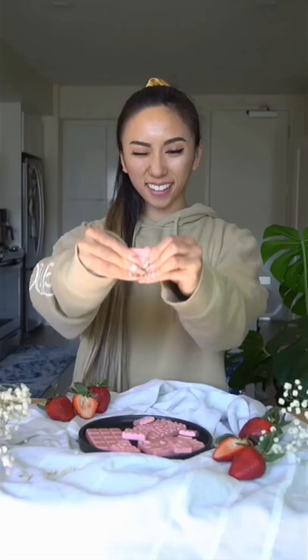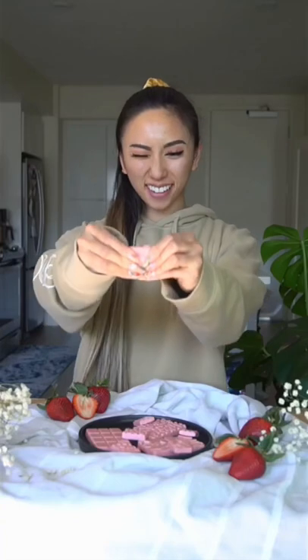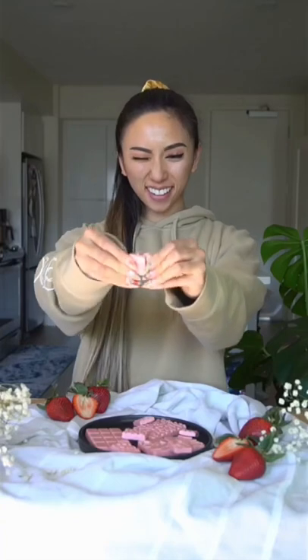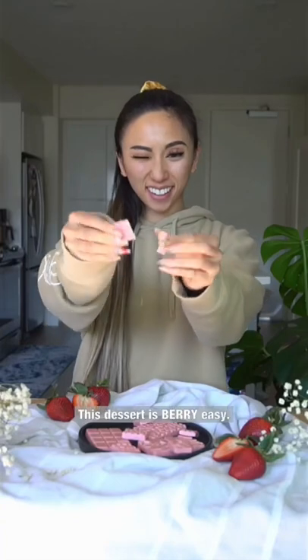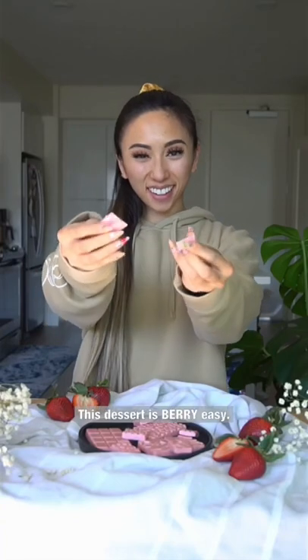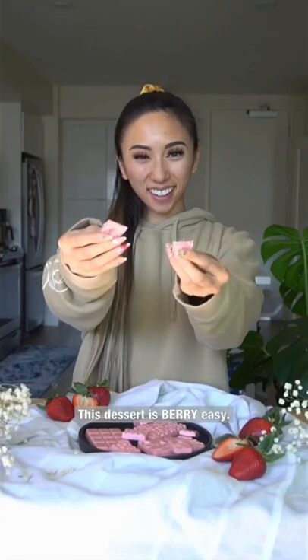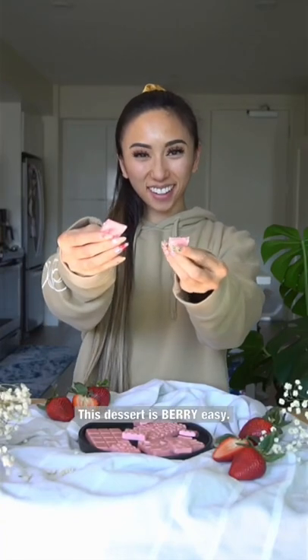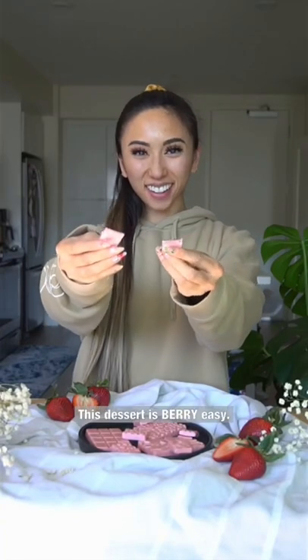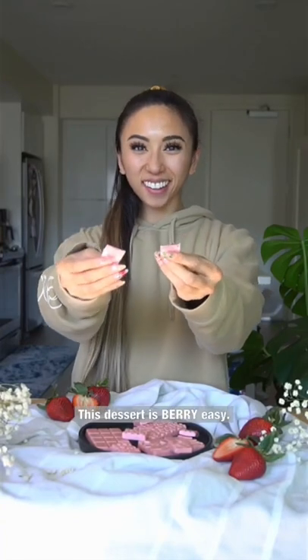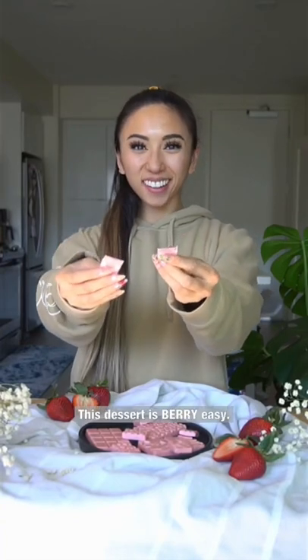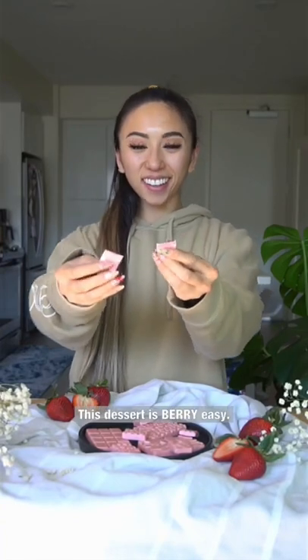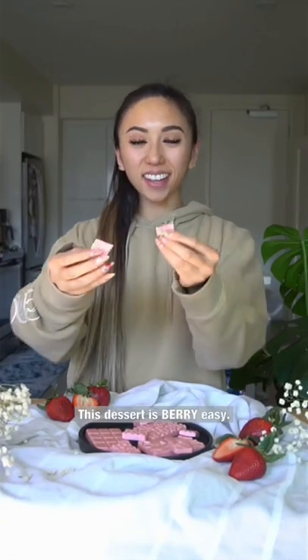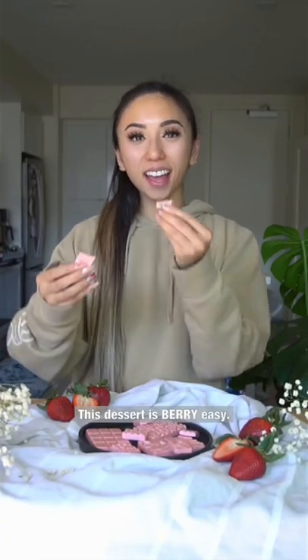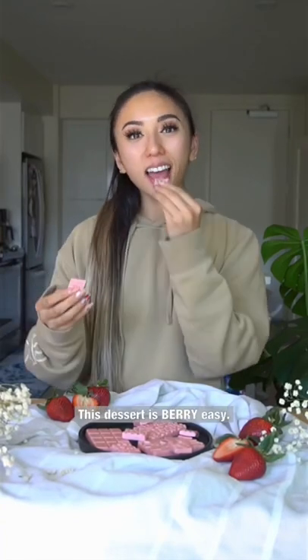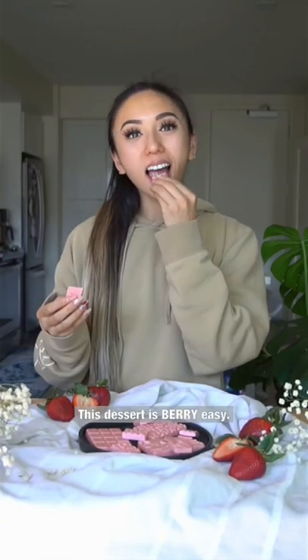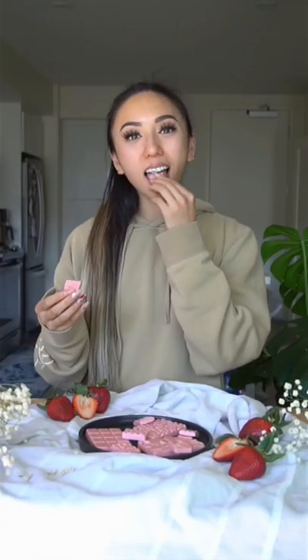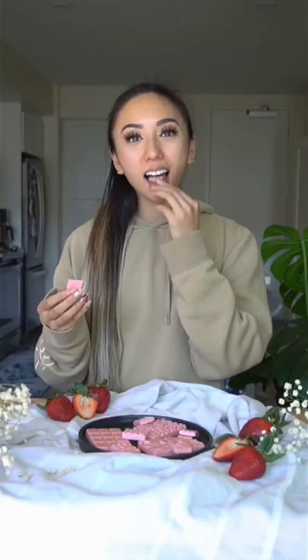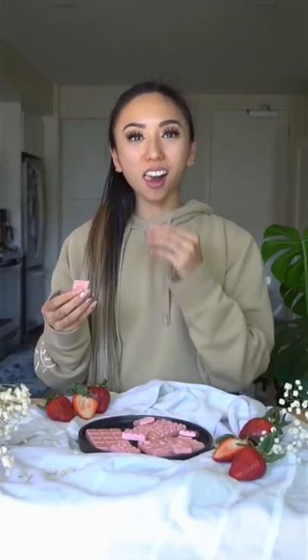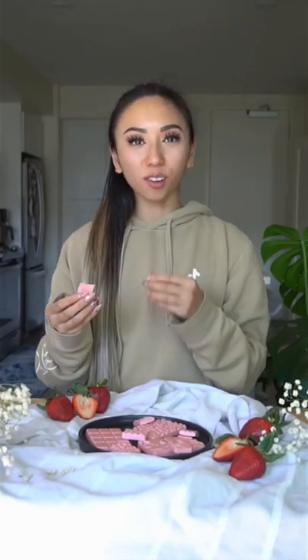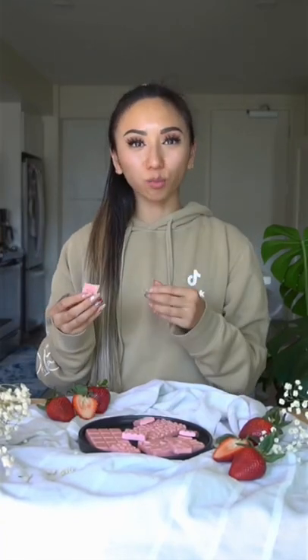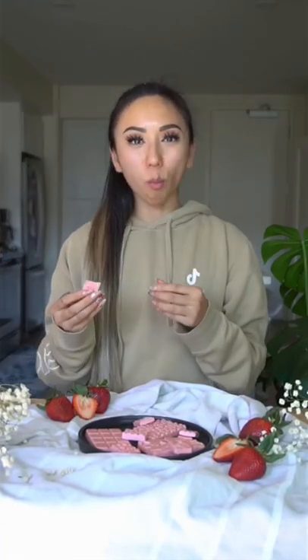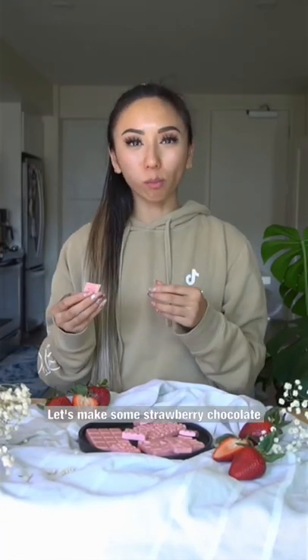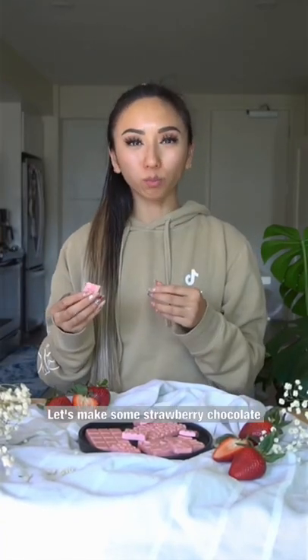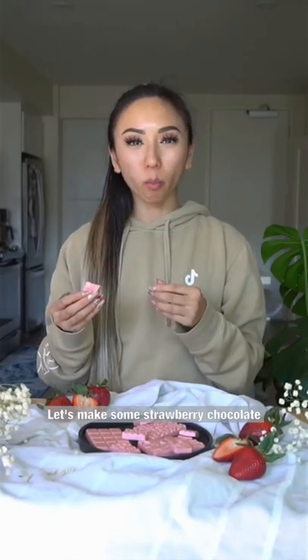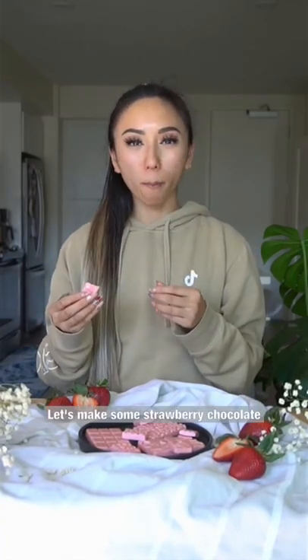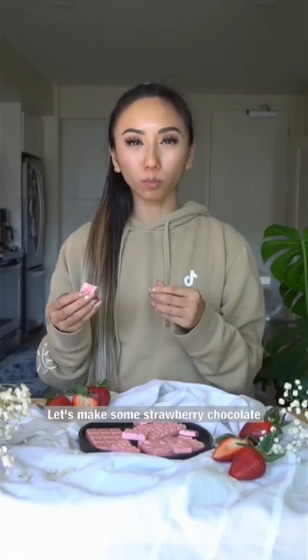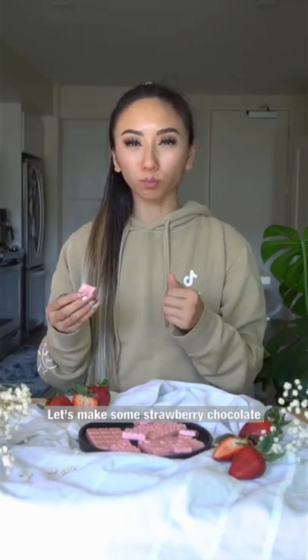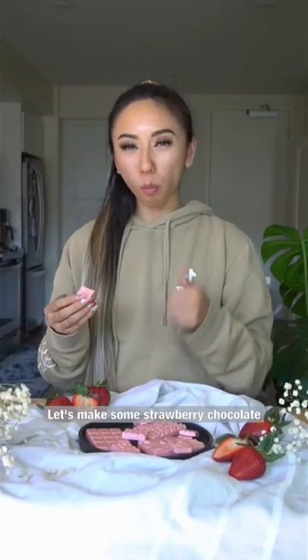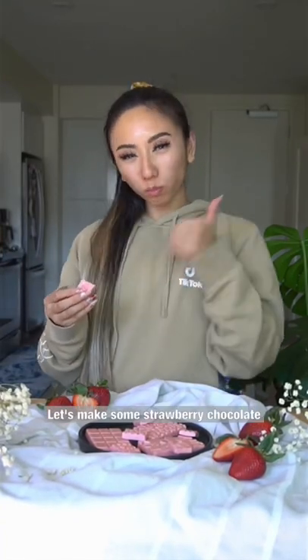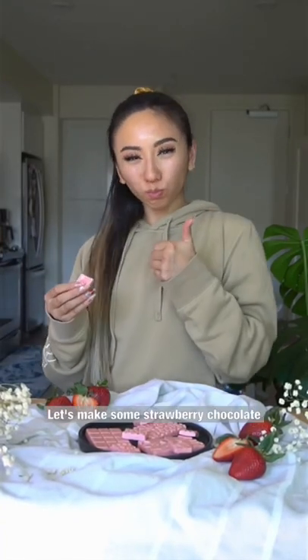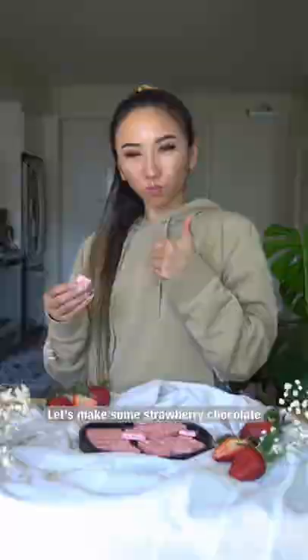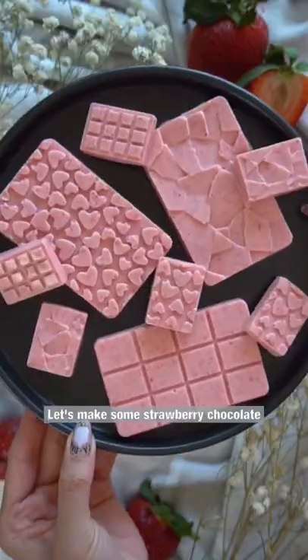This dessert is very easy. Let's make some strawberry chocolate.